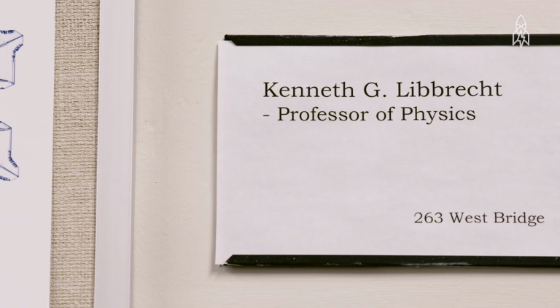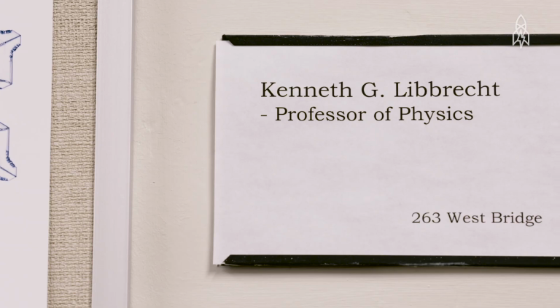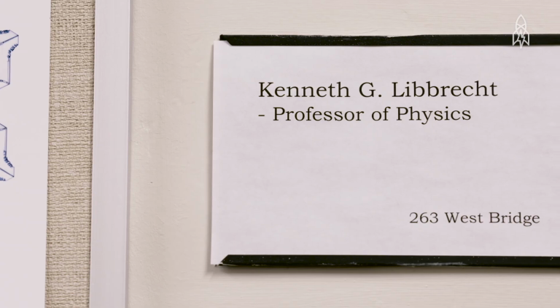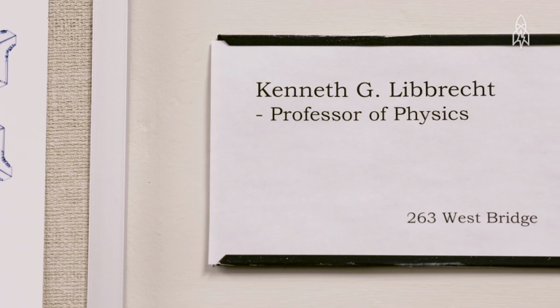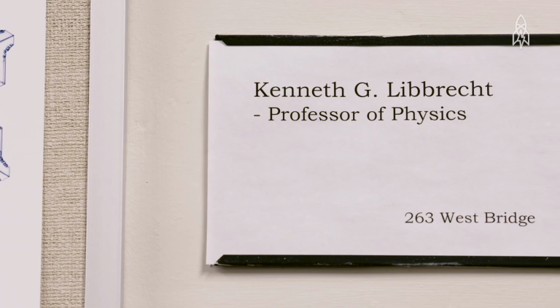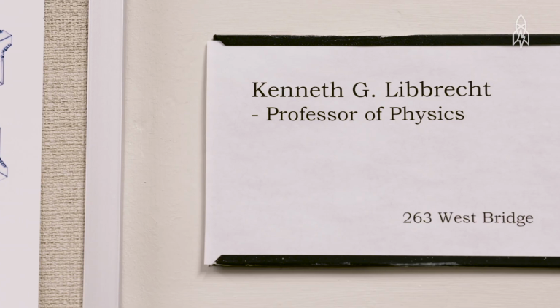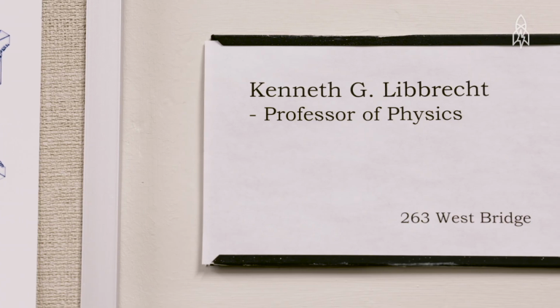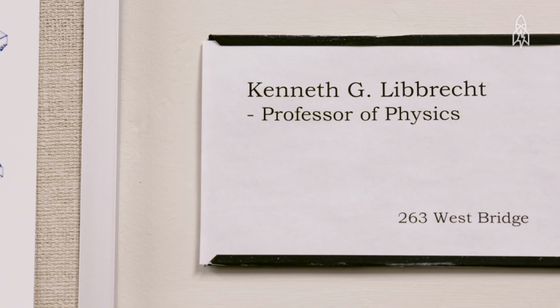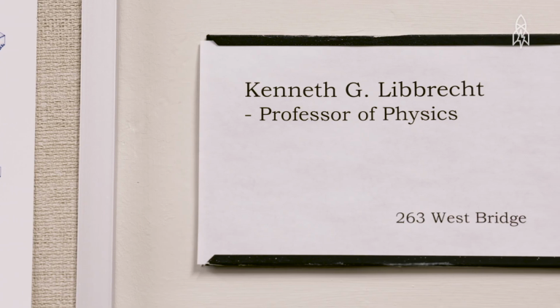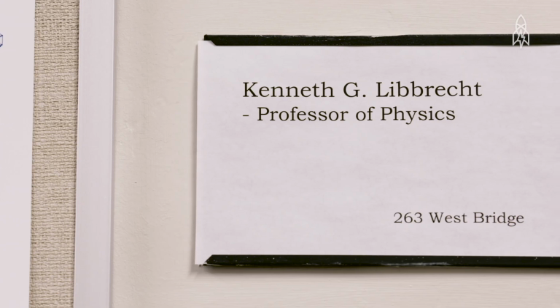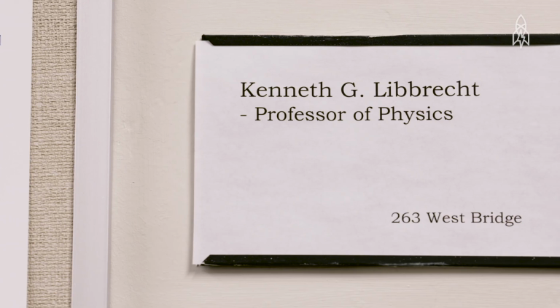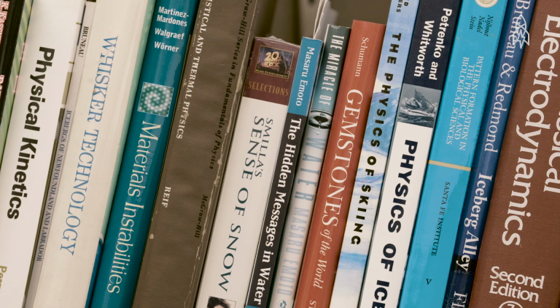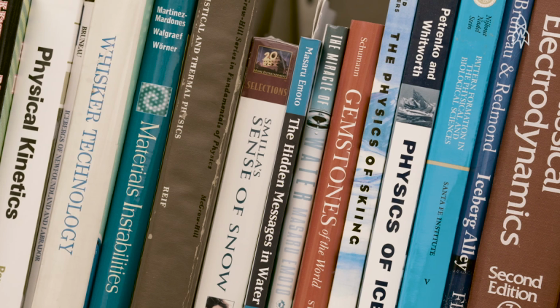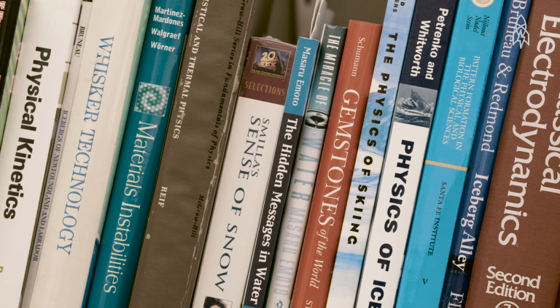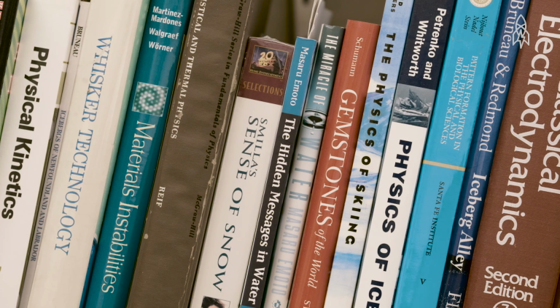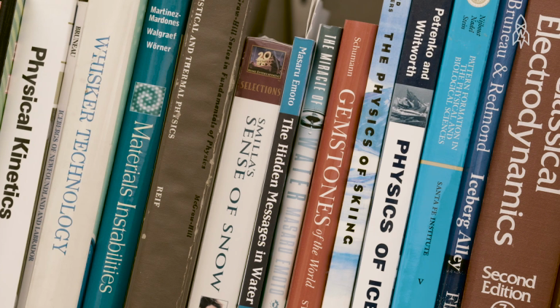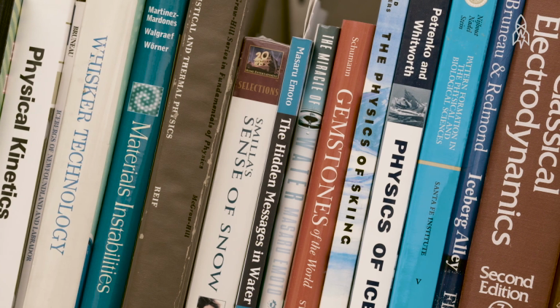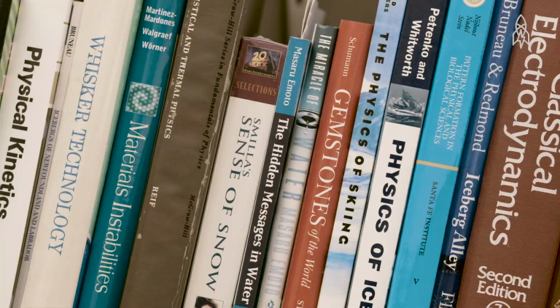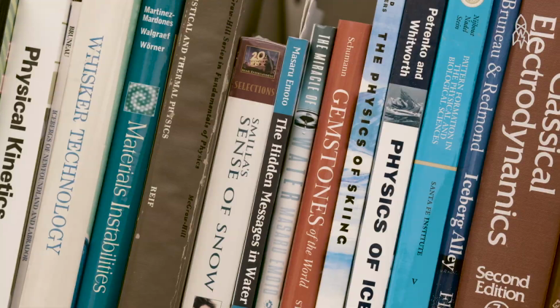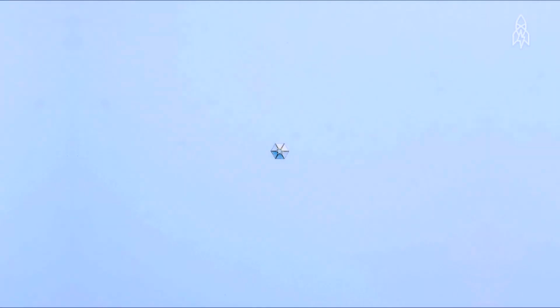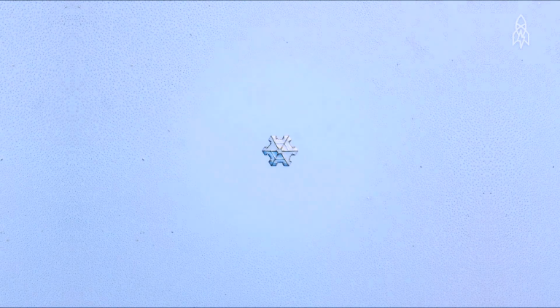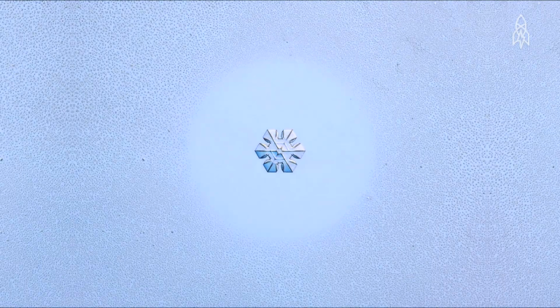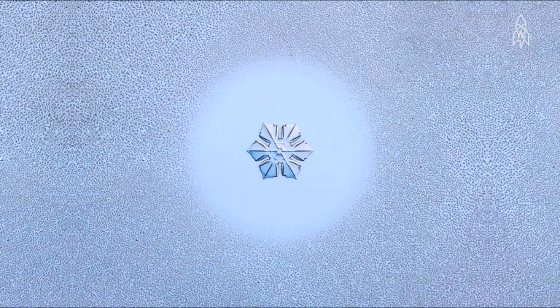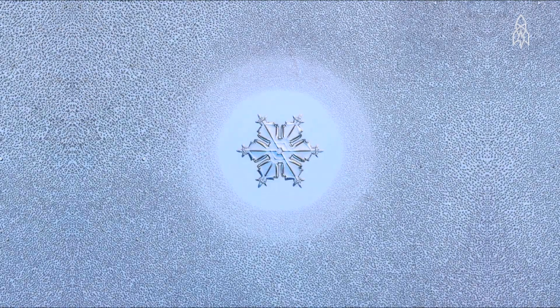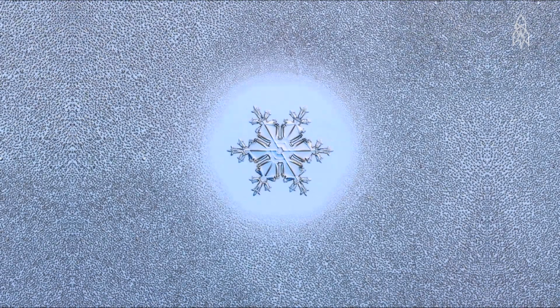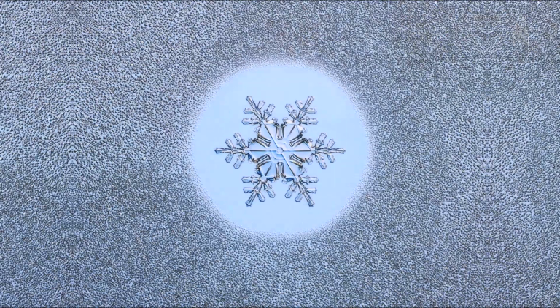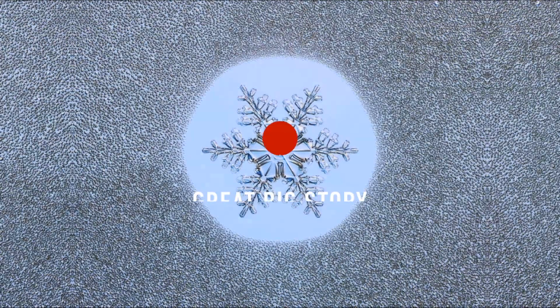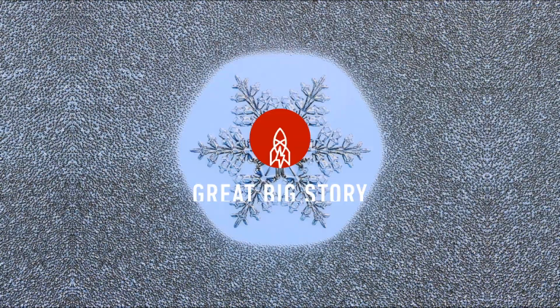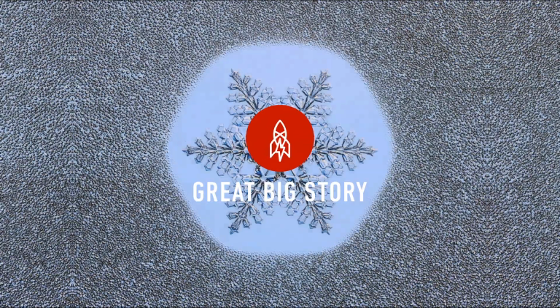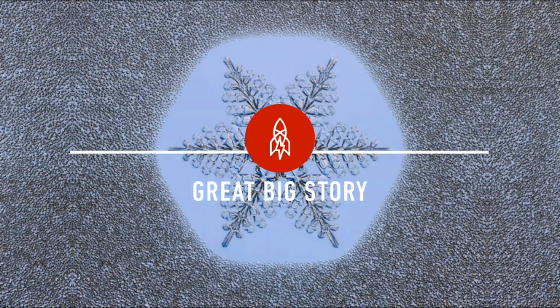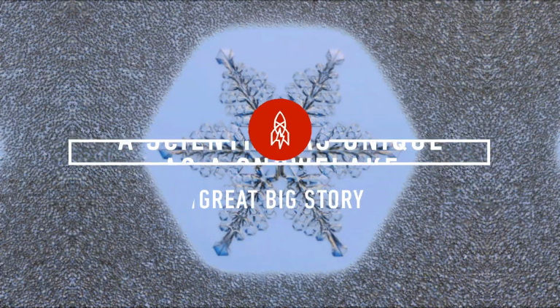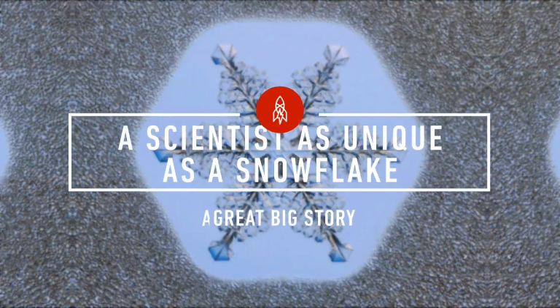My name is Ken Liebrecht and I'm a professor of physics here at Caltech, and I also grow snowflakes.